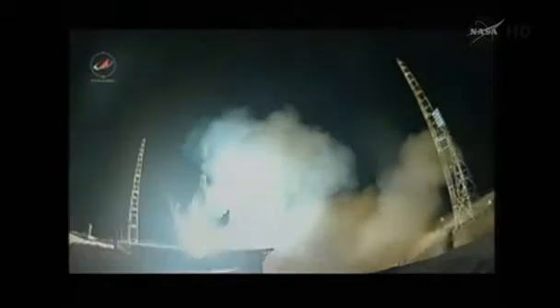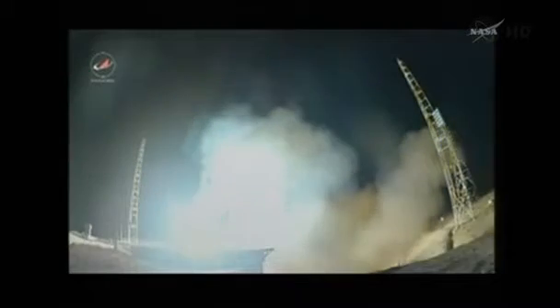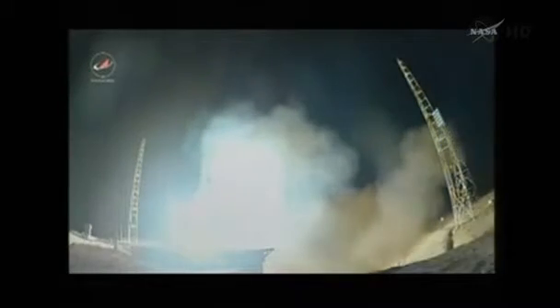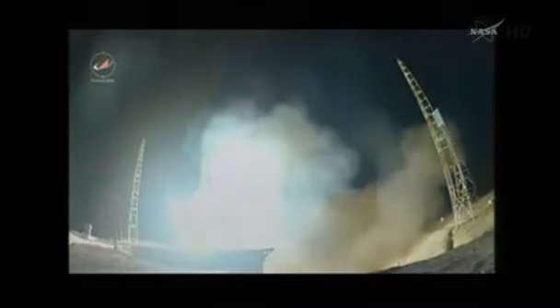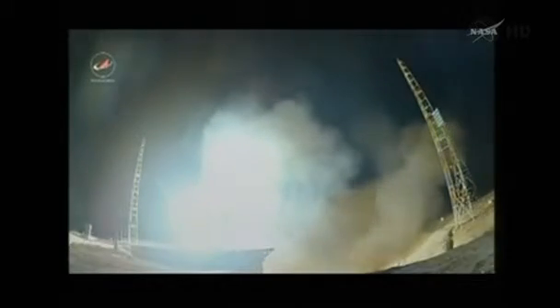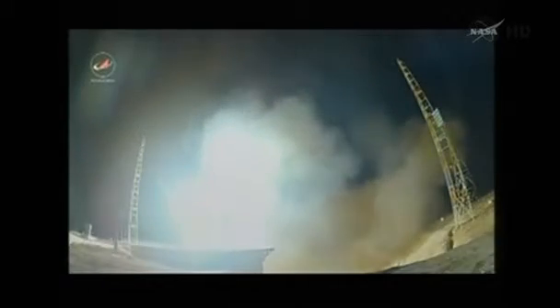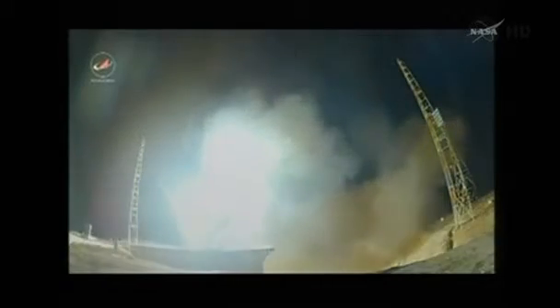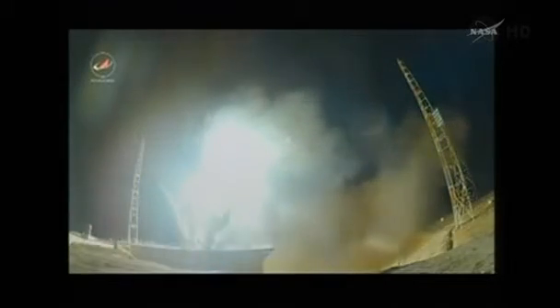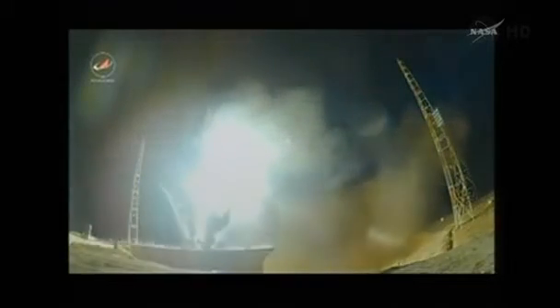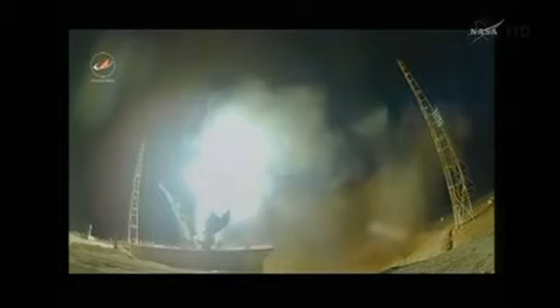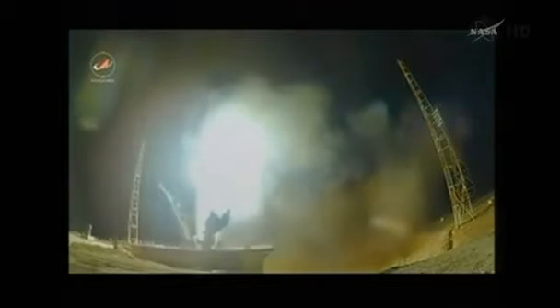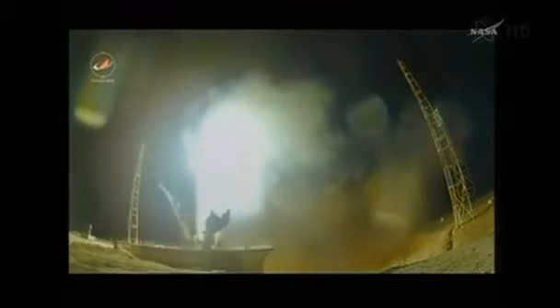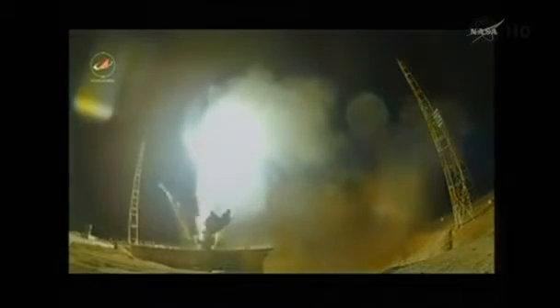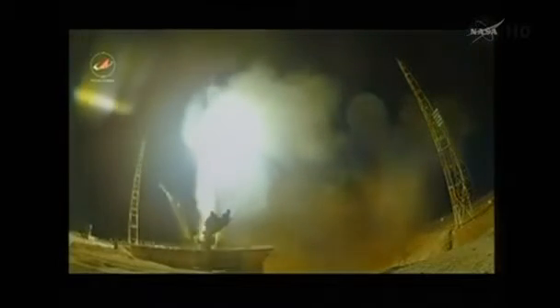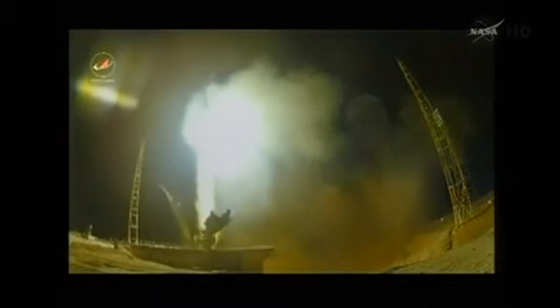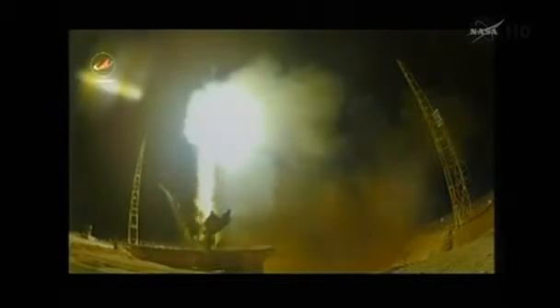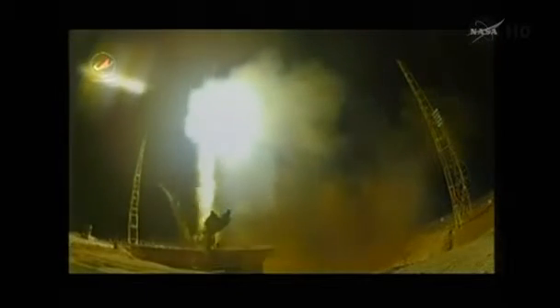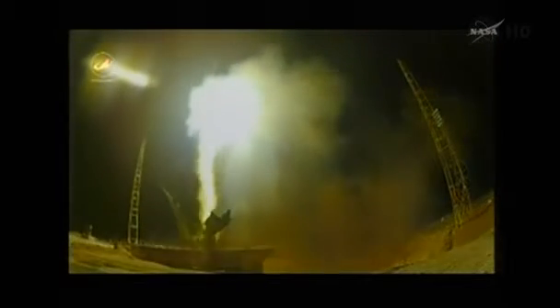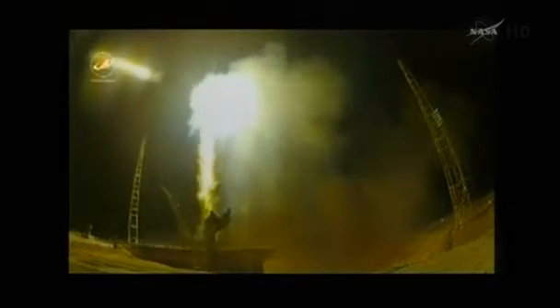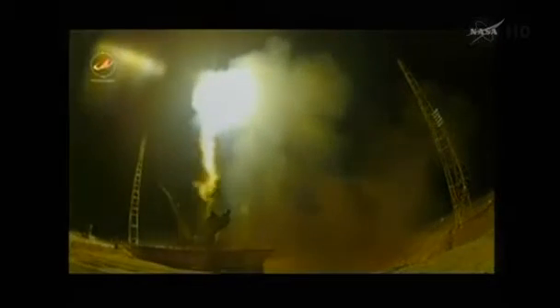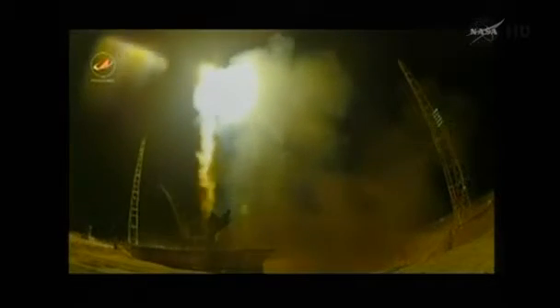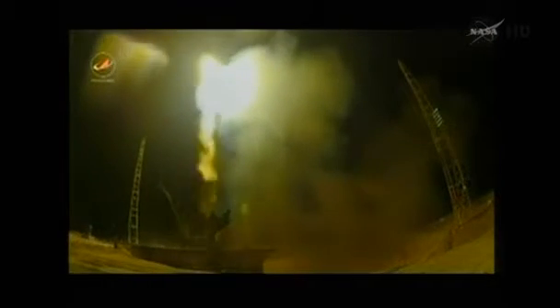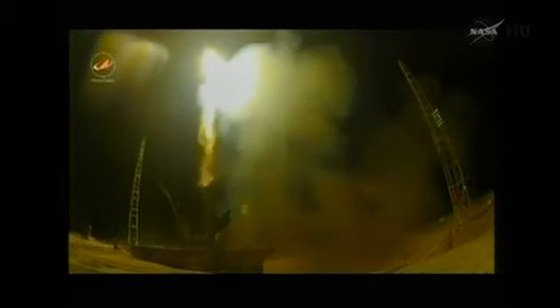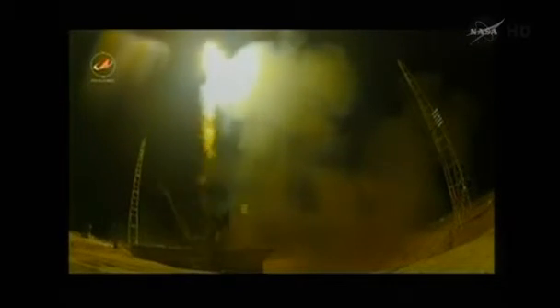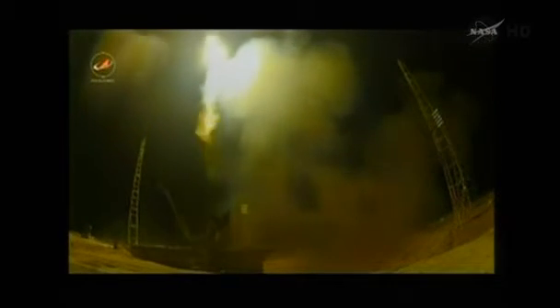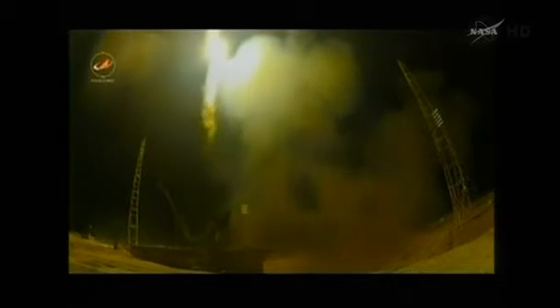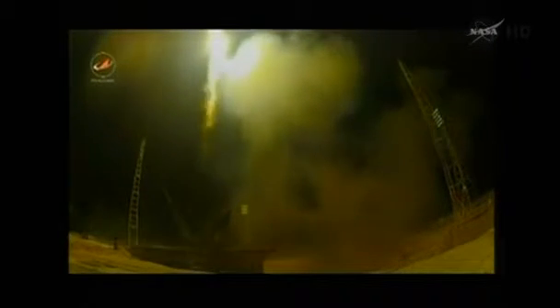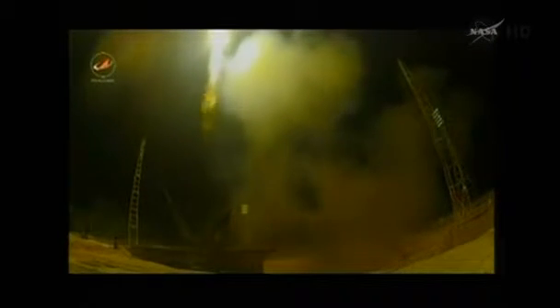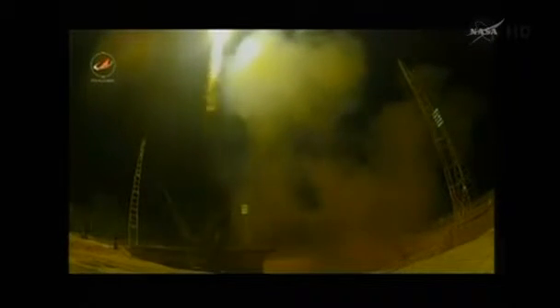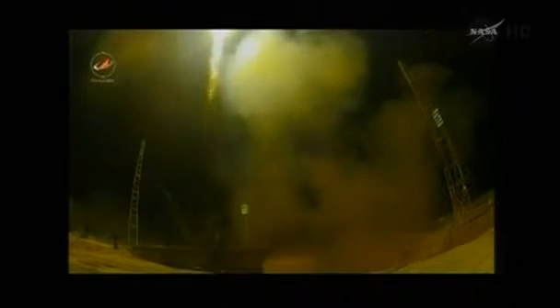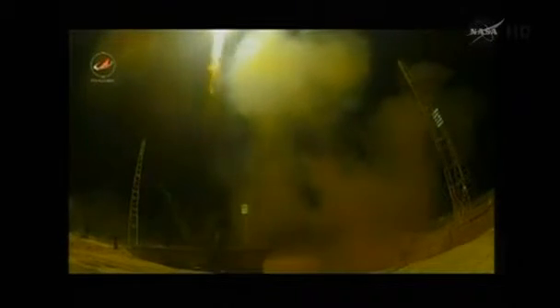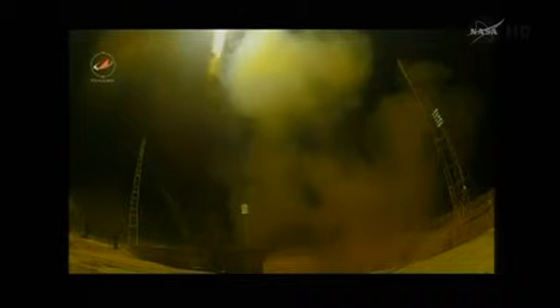Liftoff of the ISS Progress 55 resupply ship, beginning a fast-track rendezvous to the International Space Station.